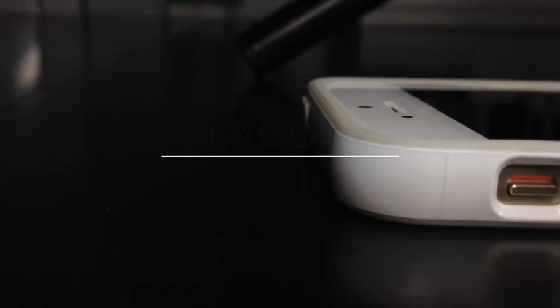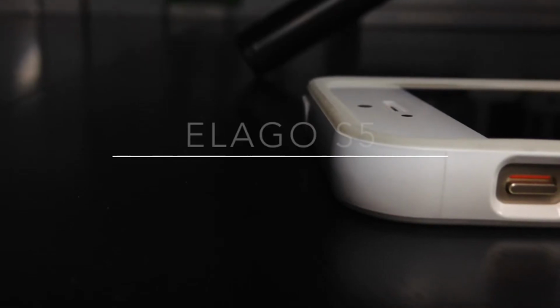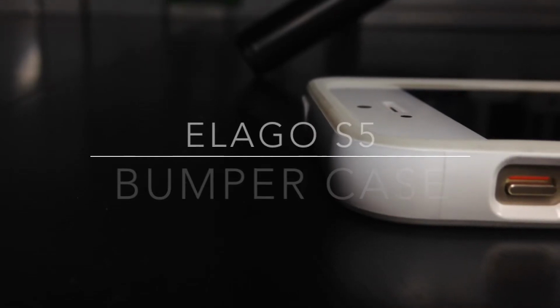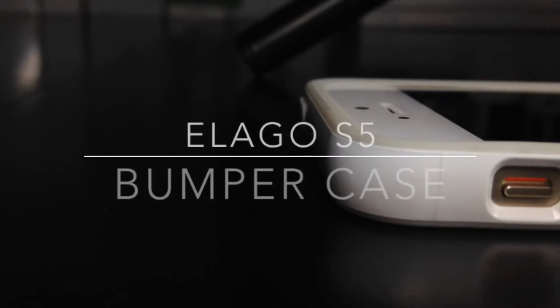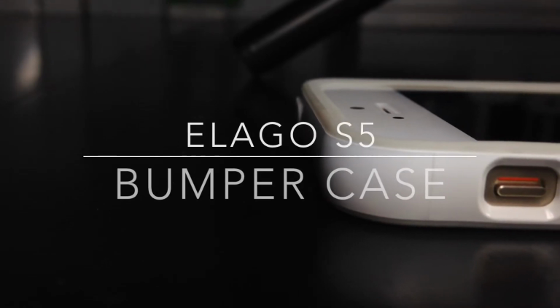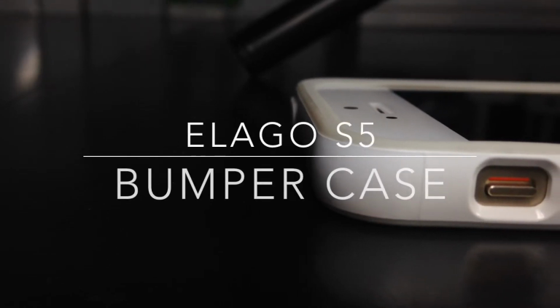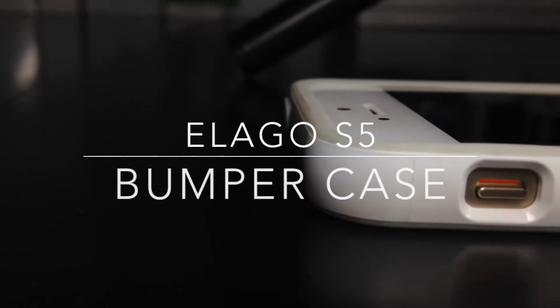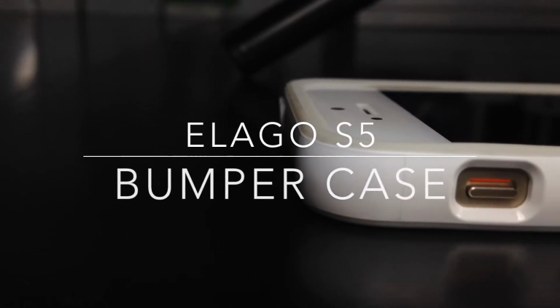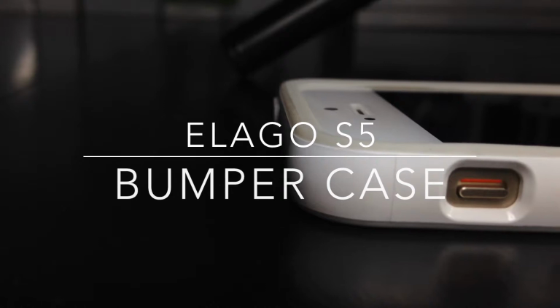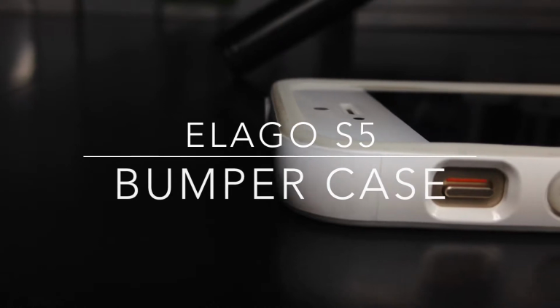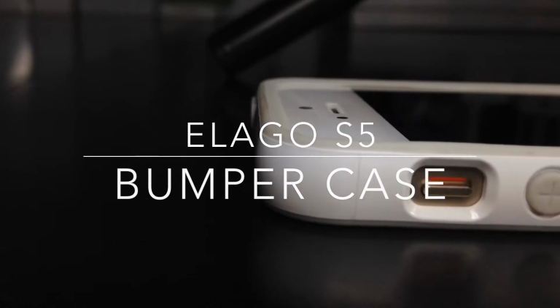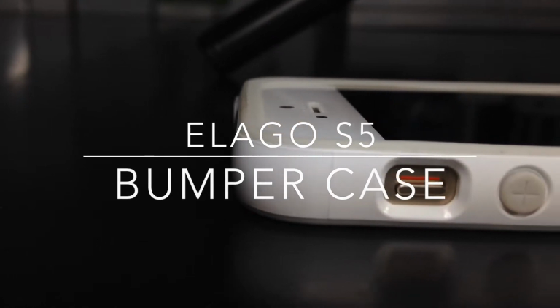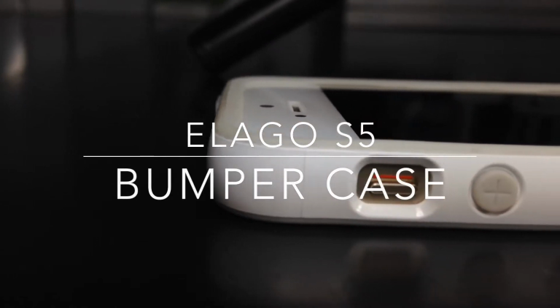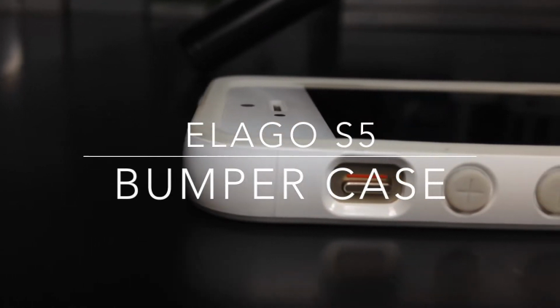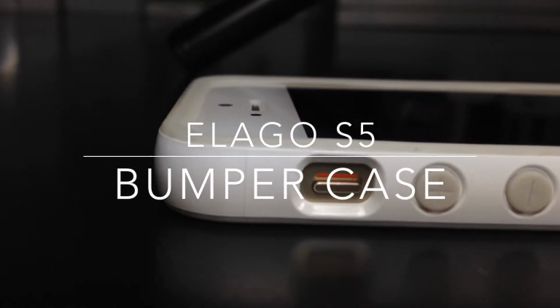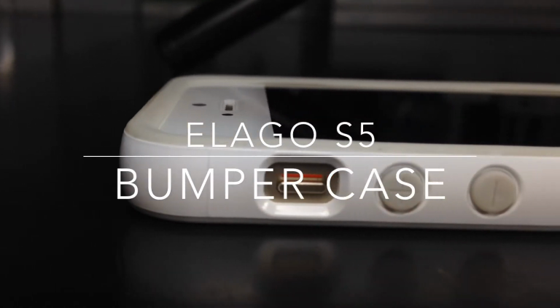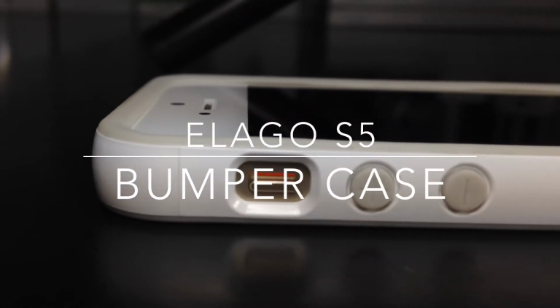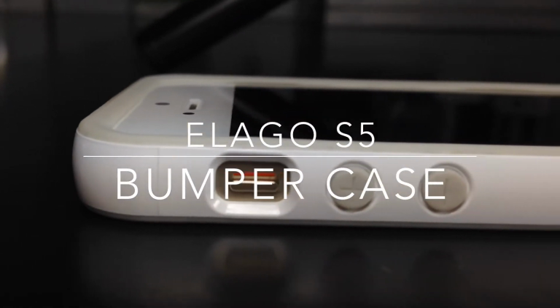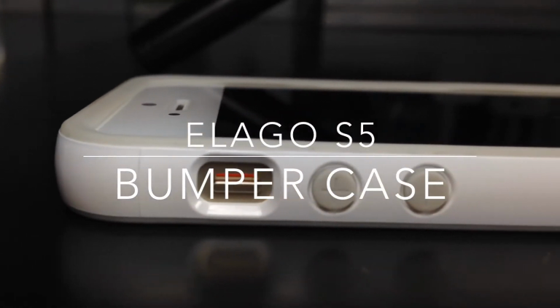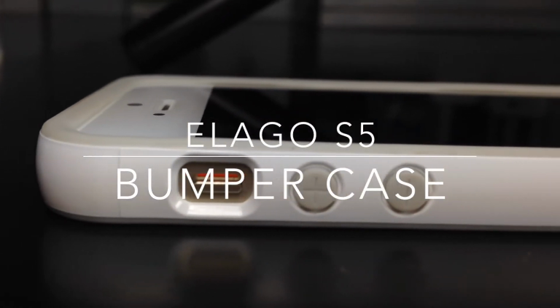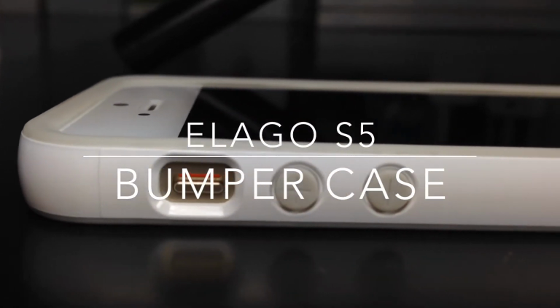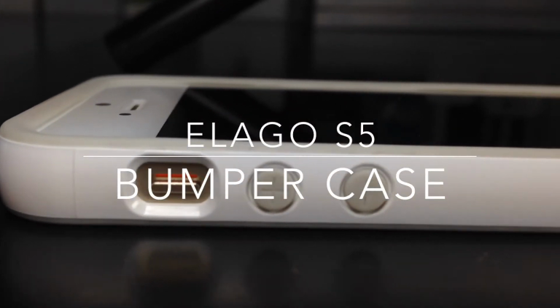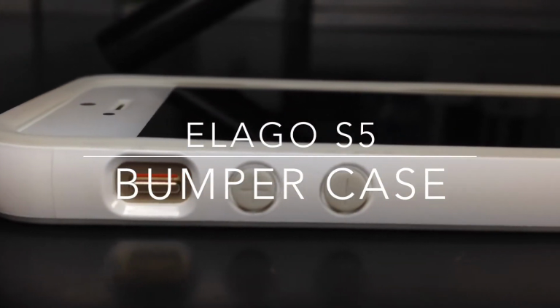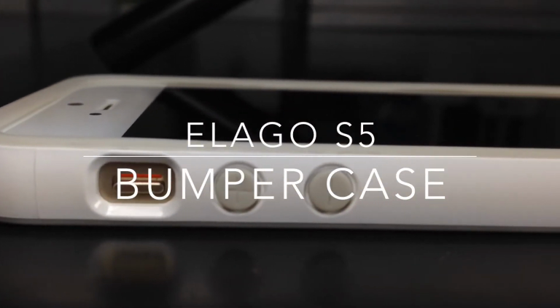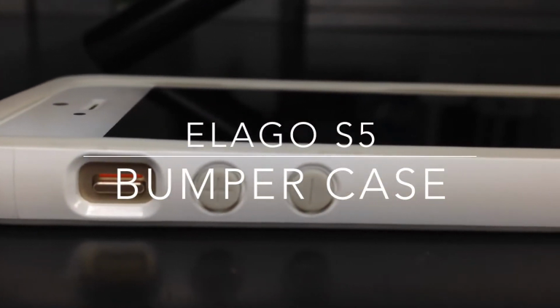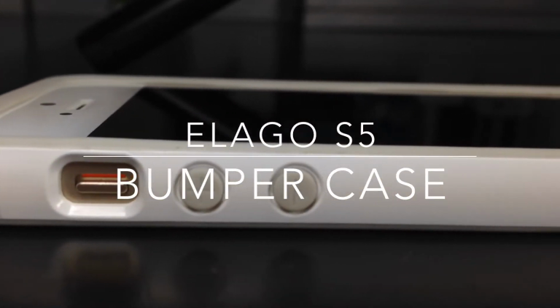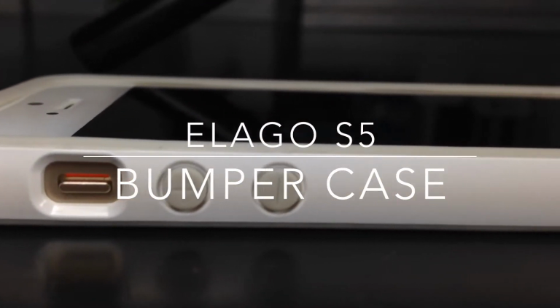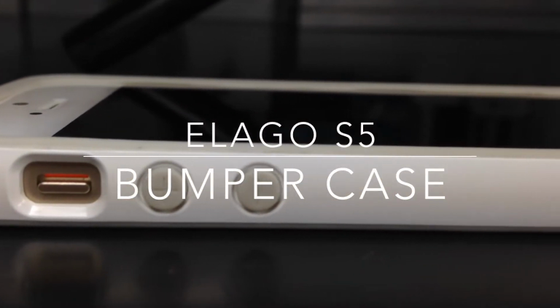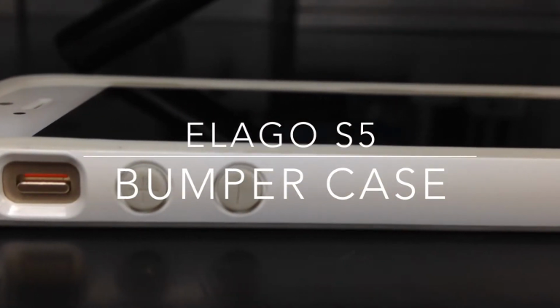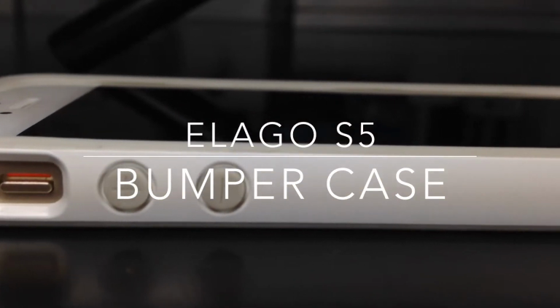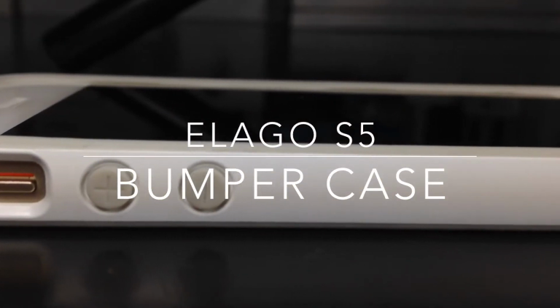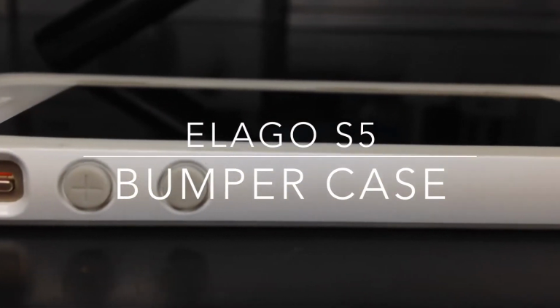Hello ladies and gentlemen, Paul Flahan from Paul's iOS Device here with an overview of the S5 bumper case from Elago.